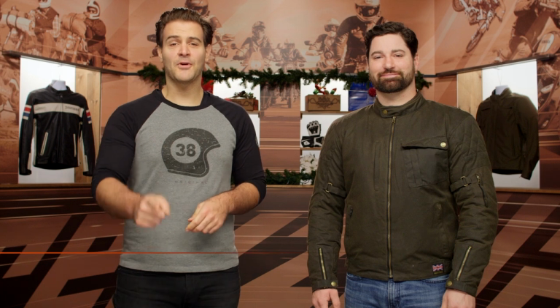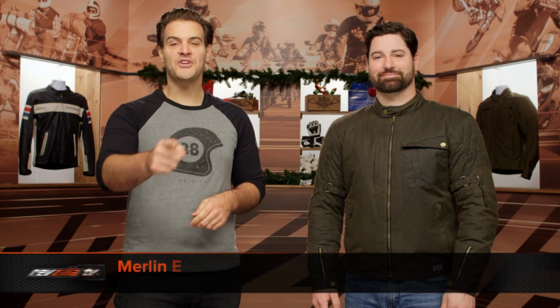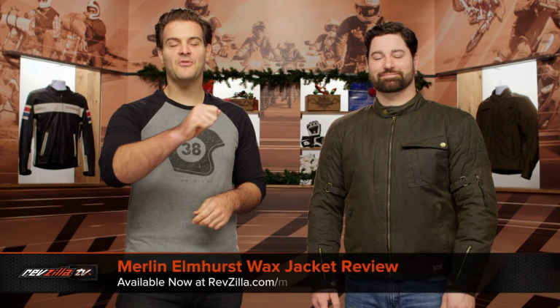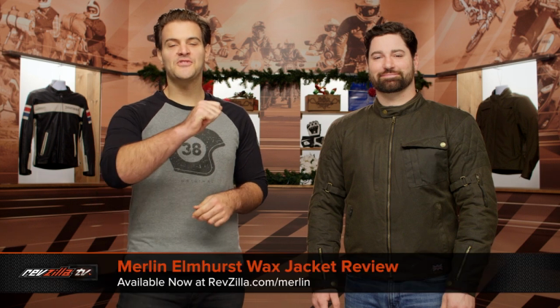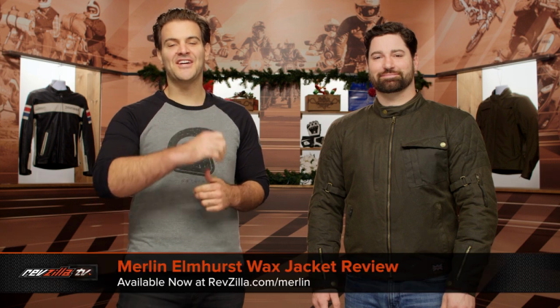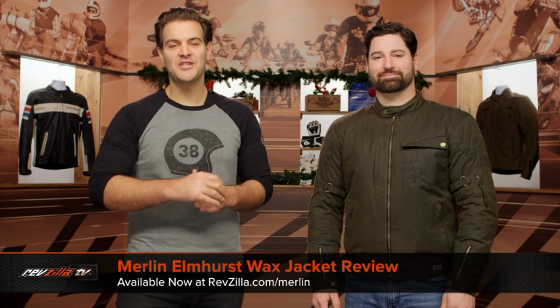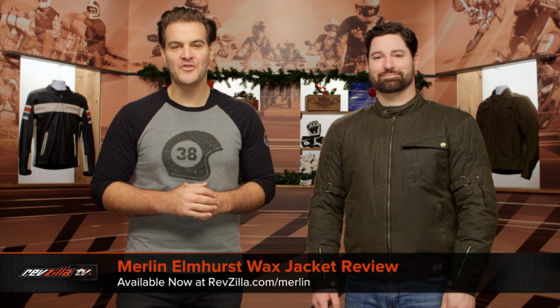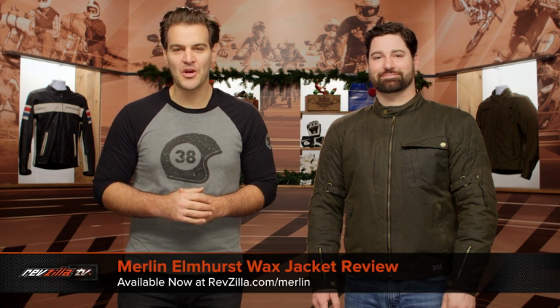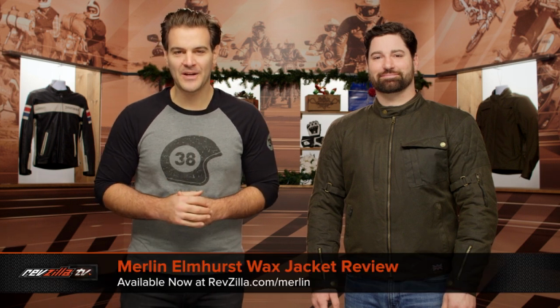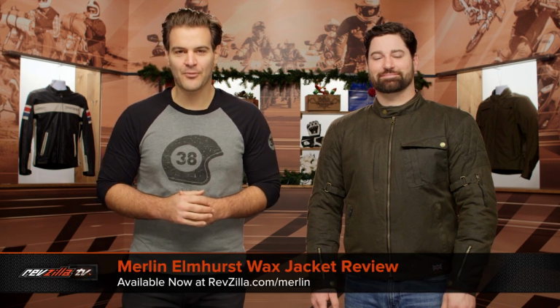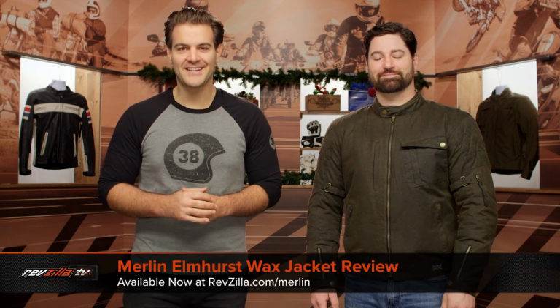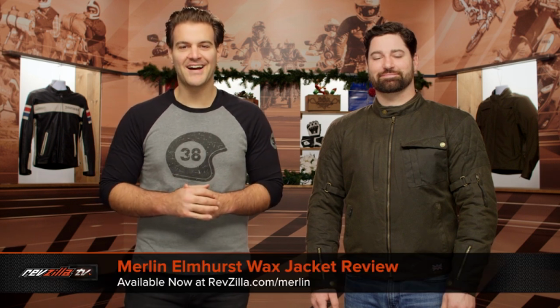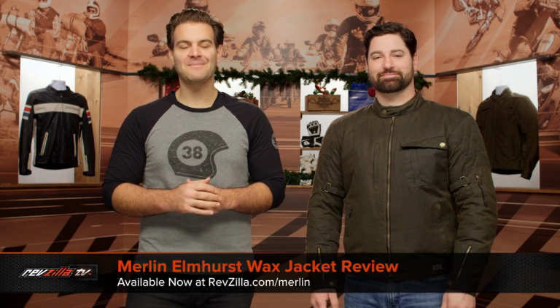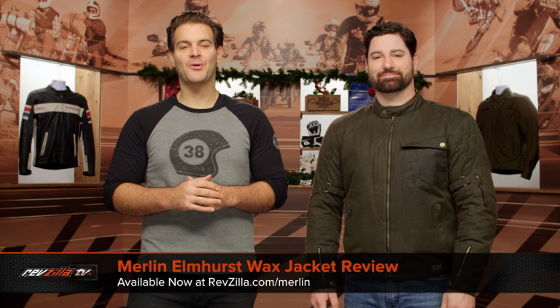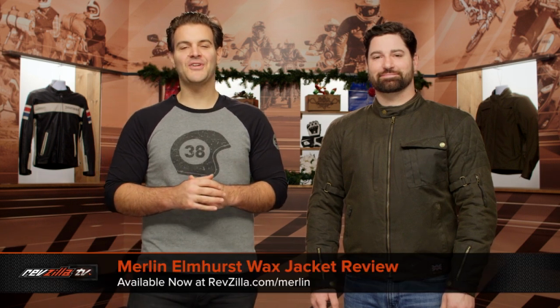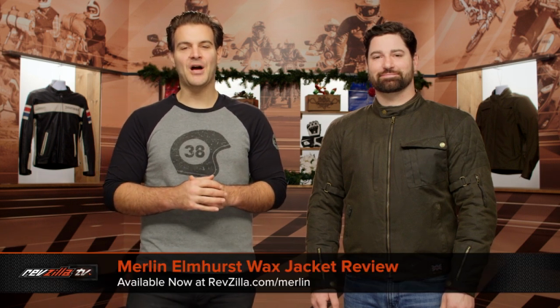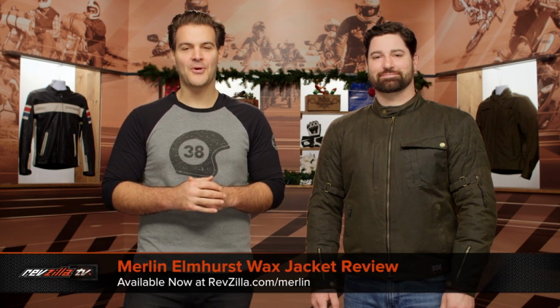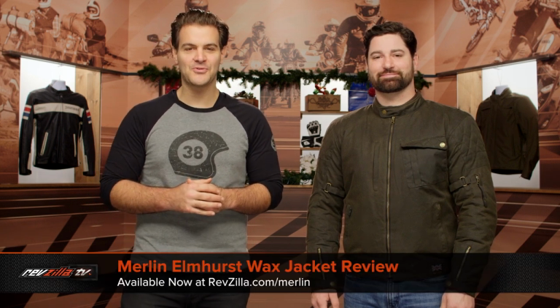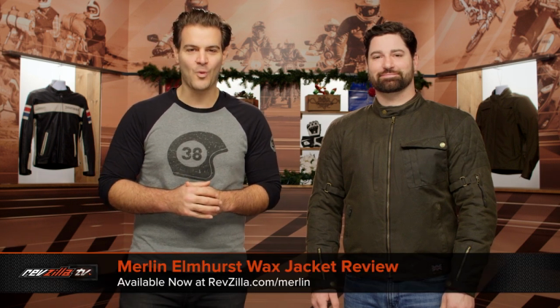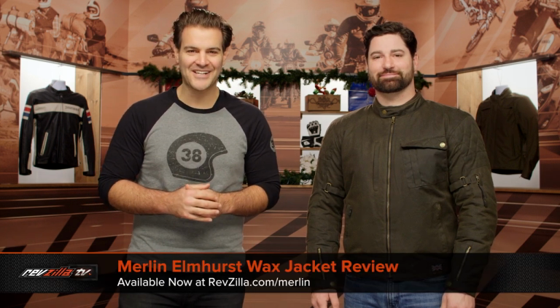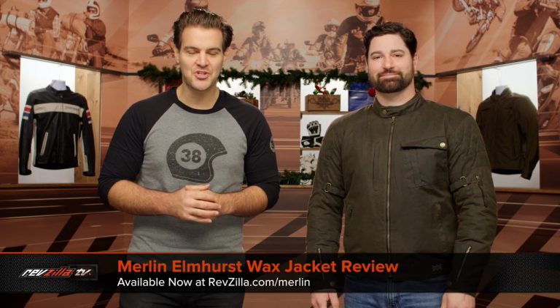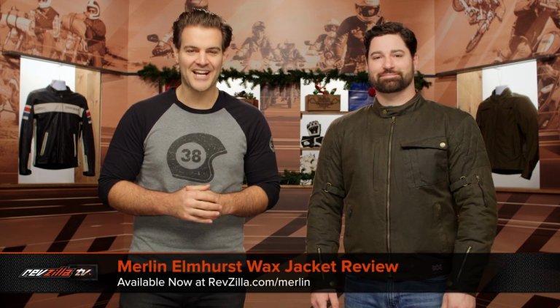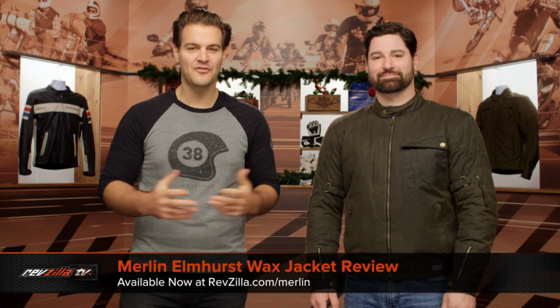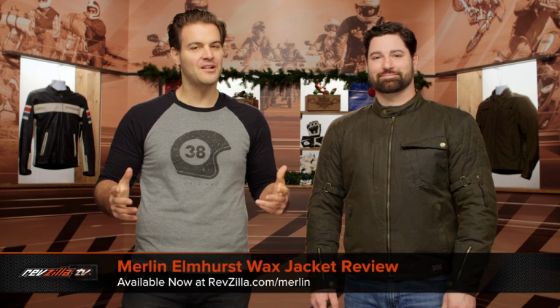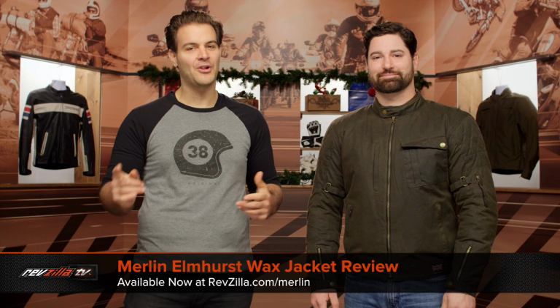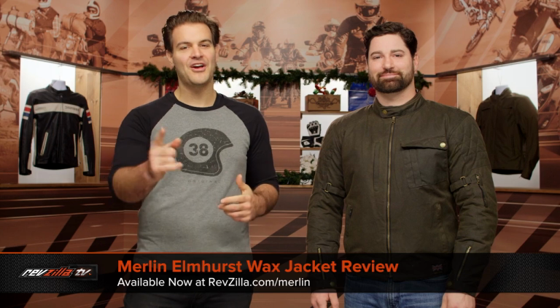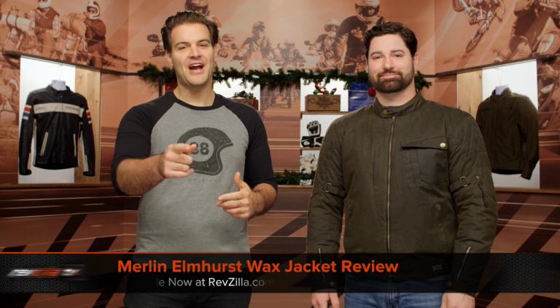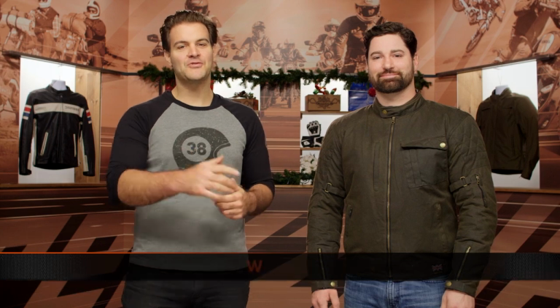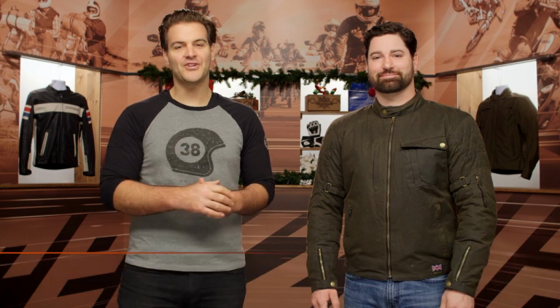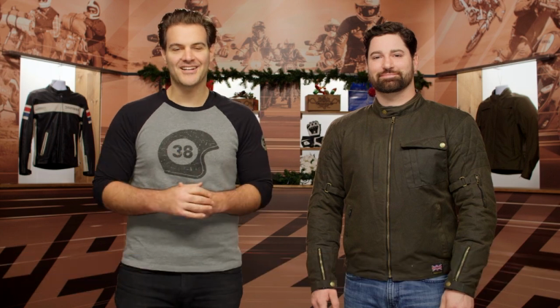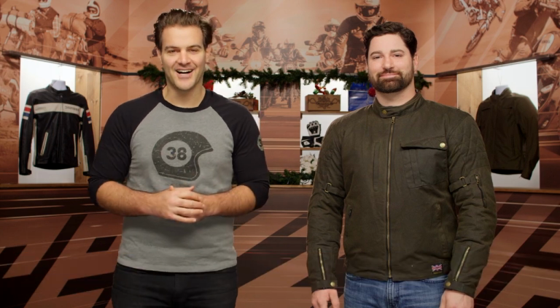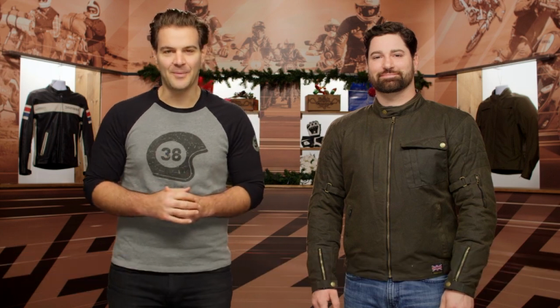Spurgeon here with RevZilla, and in this video, we're going to break down the Merlin Elmhurst Wax Jacket, available at RevZilla.com.